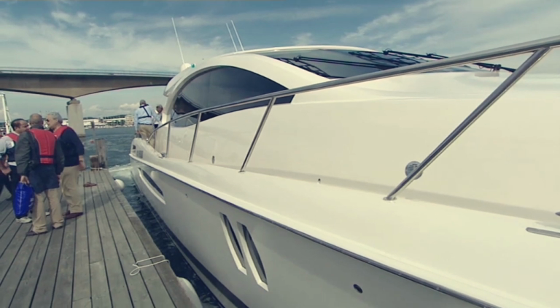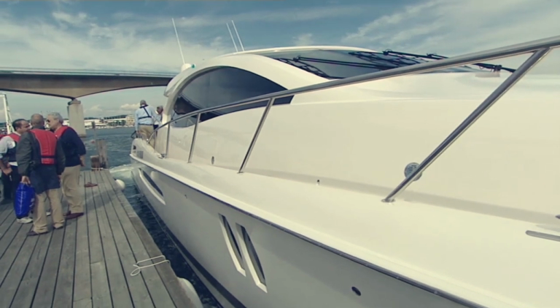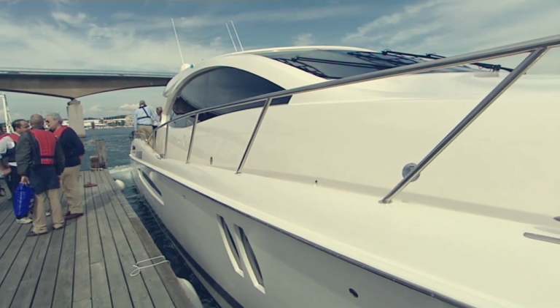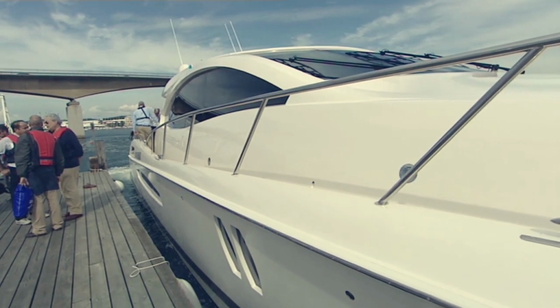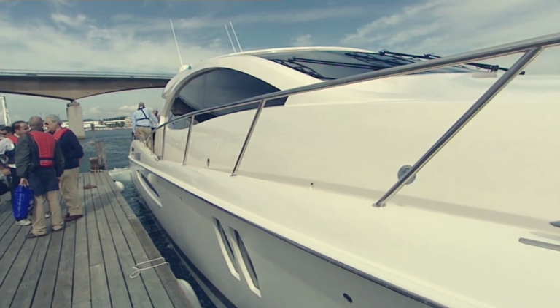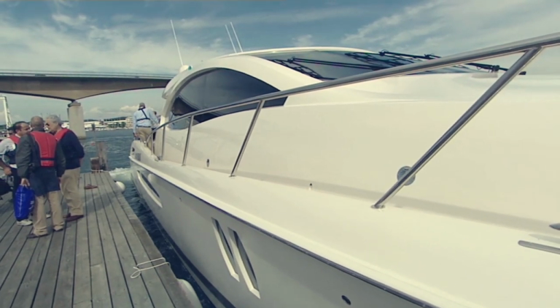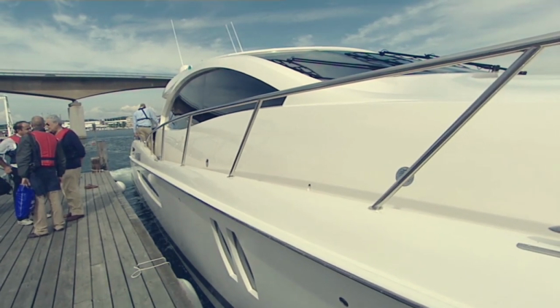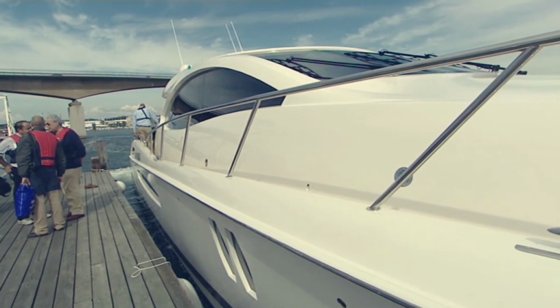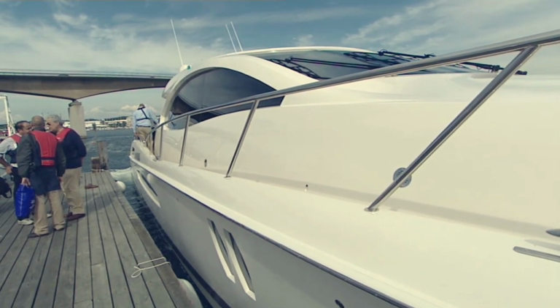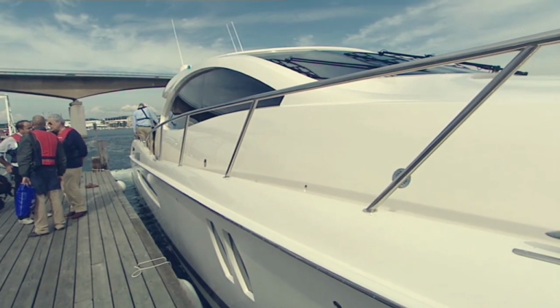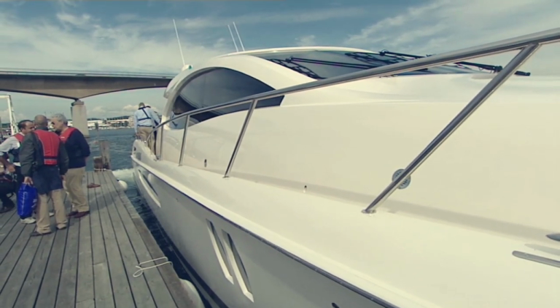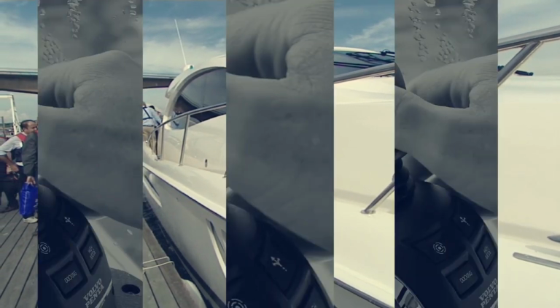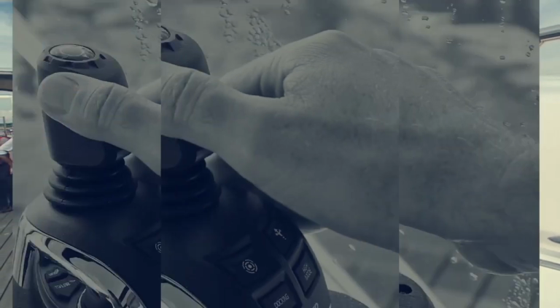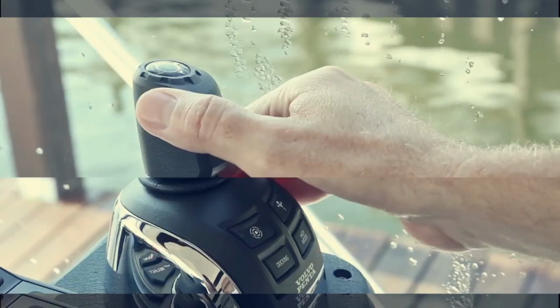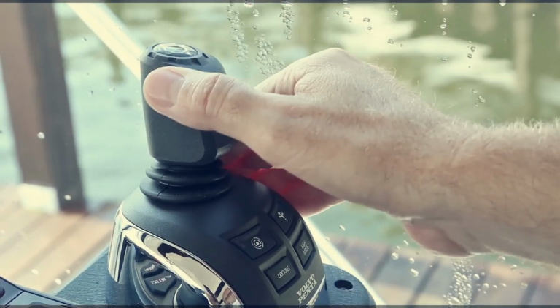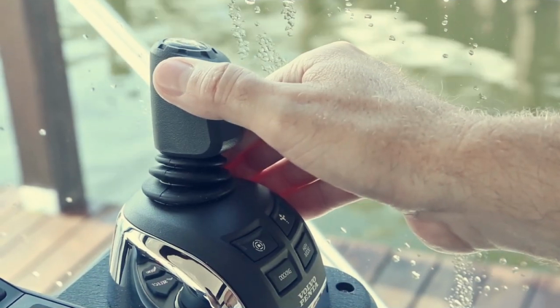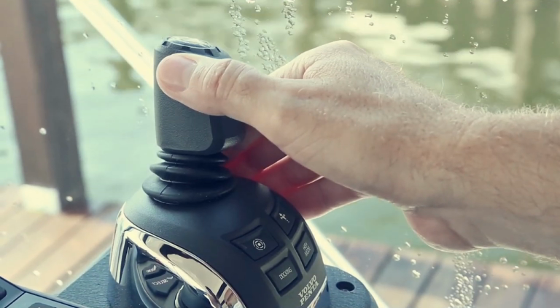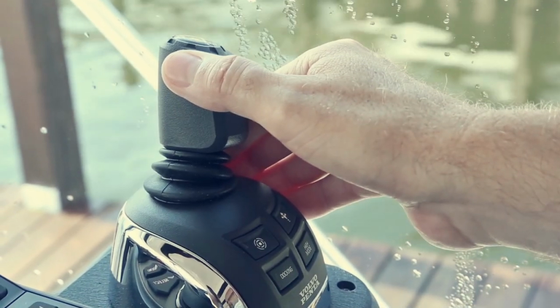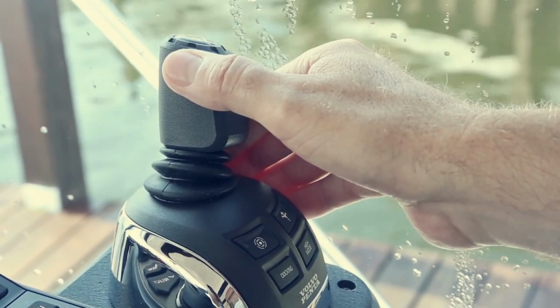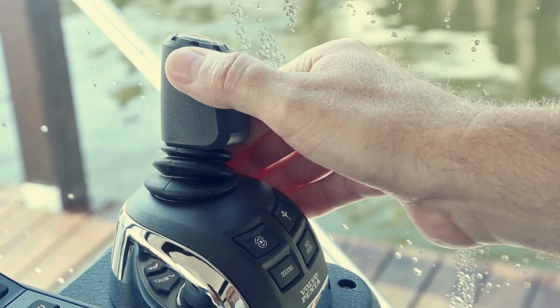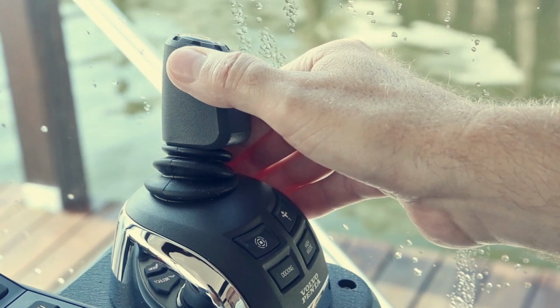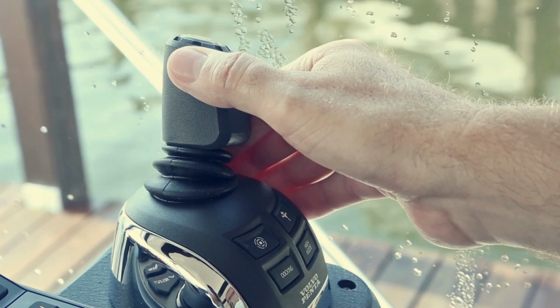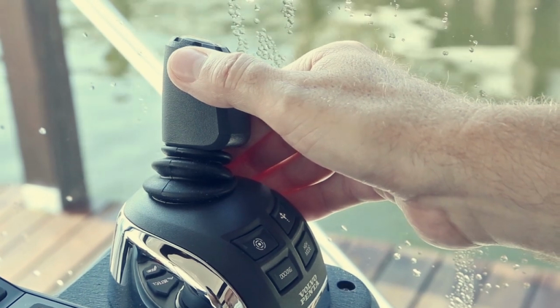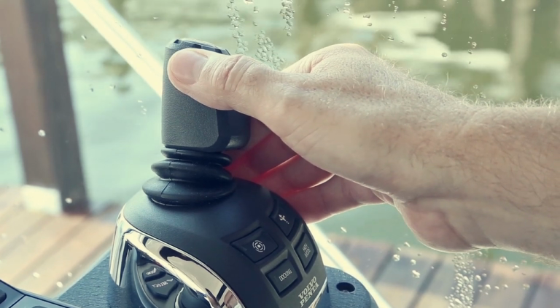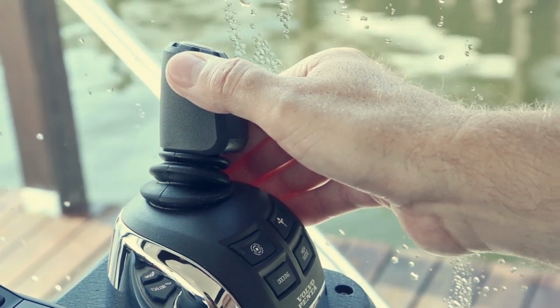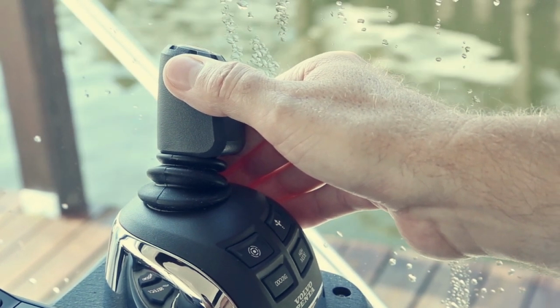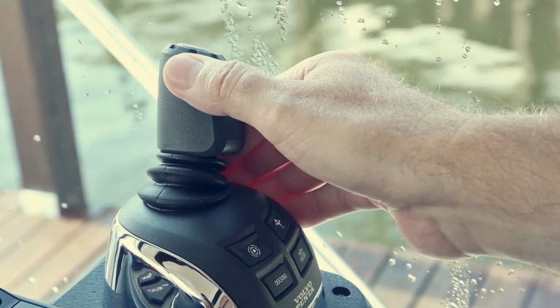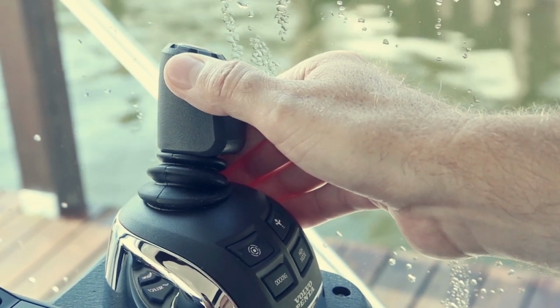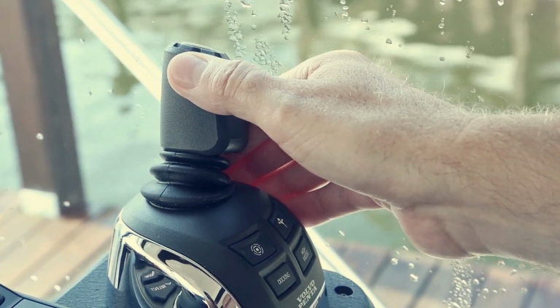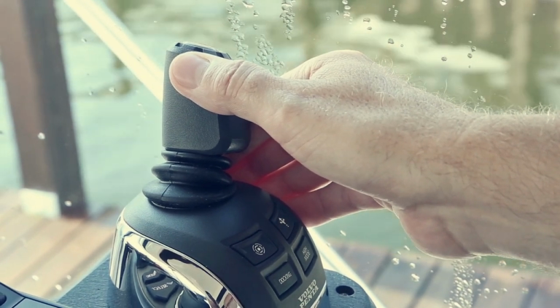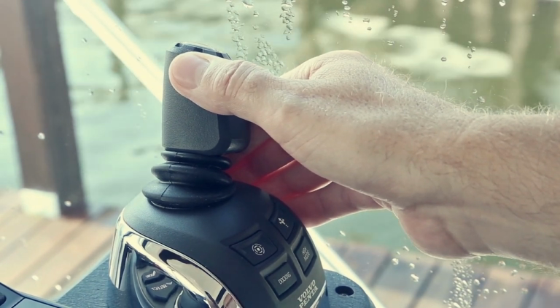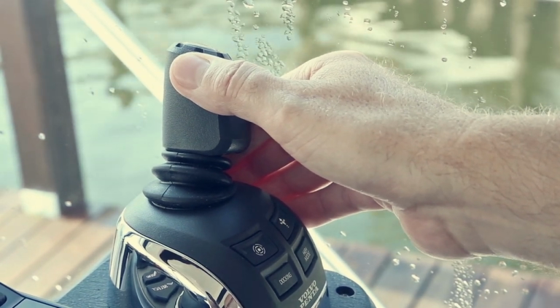Volvo Penta's latest innovation takes docking to a new level, offering greater control and an unmatched level of precision in close quarters.